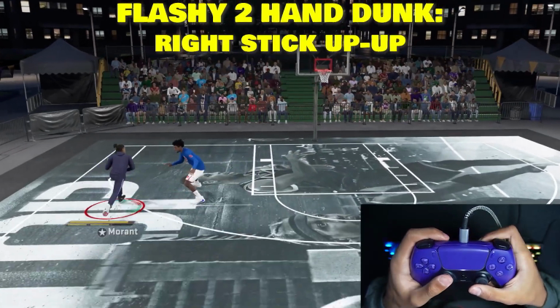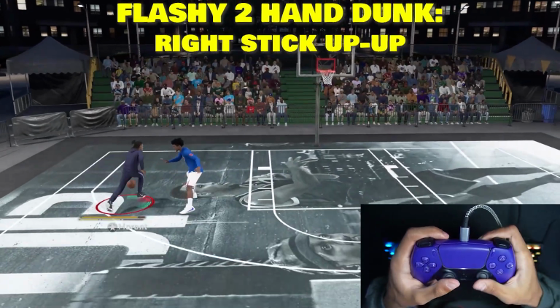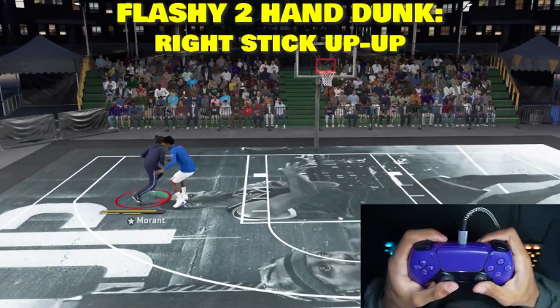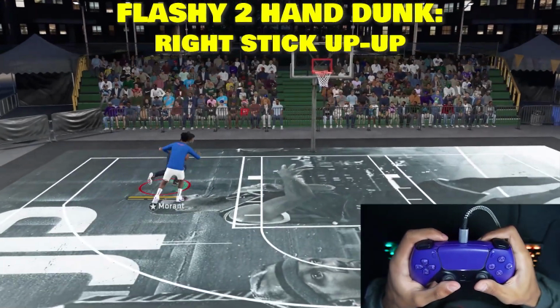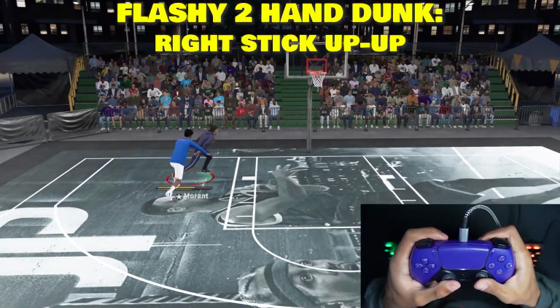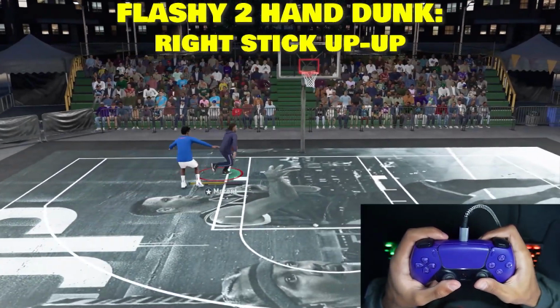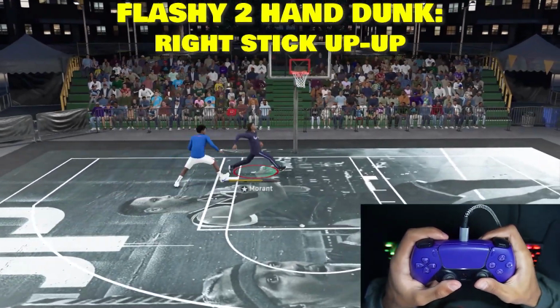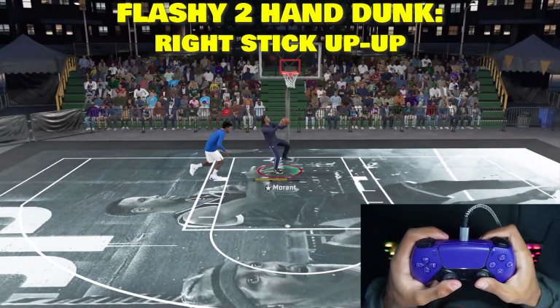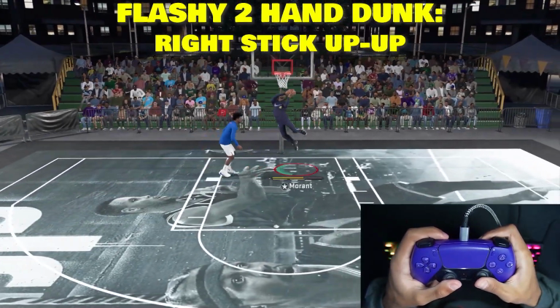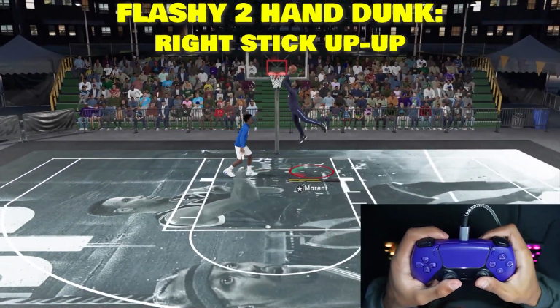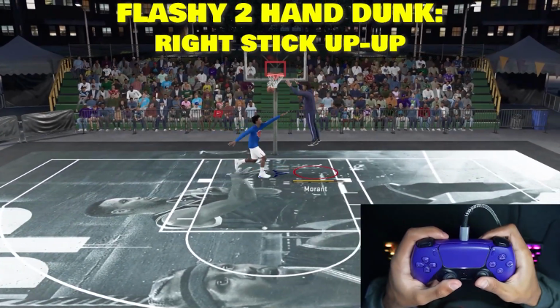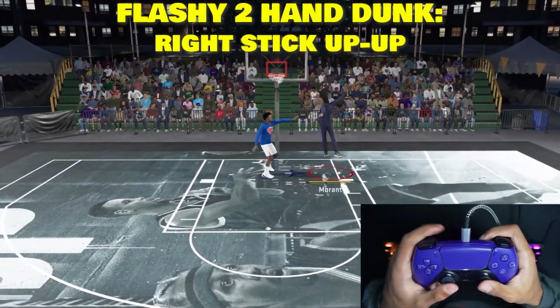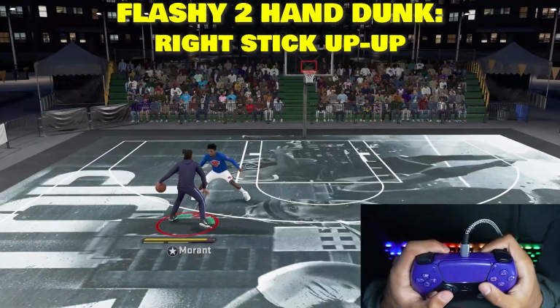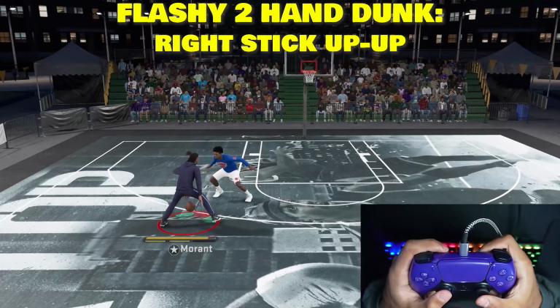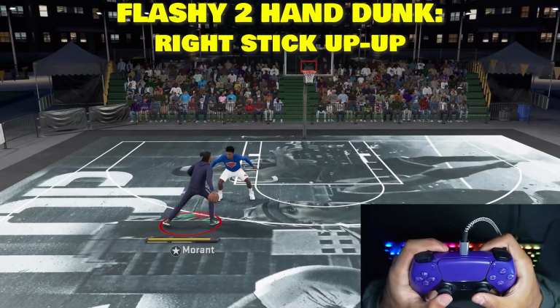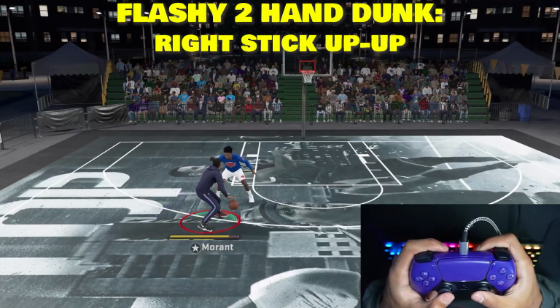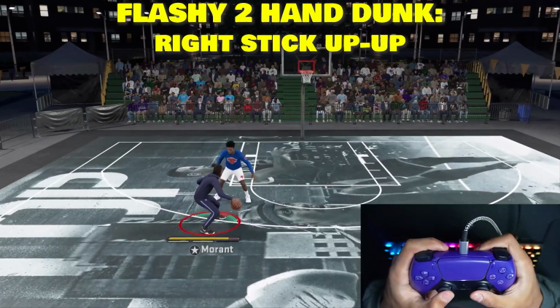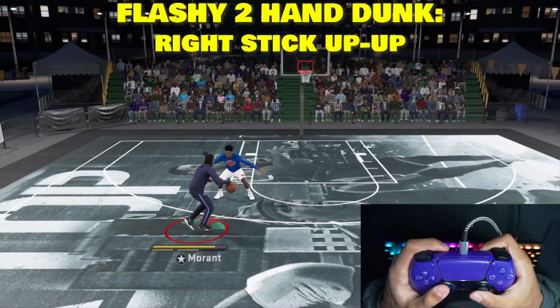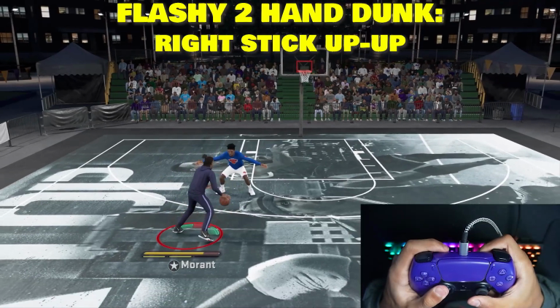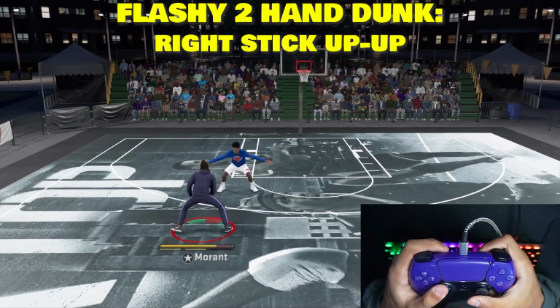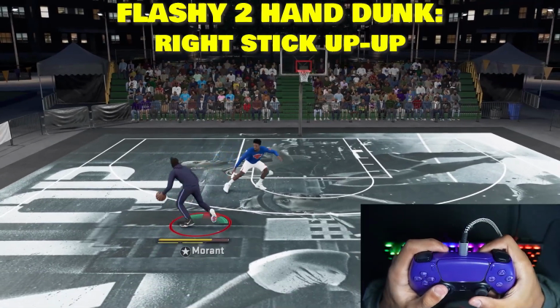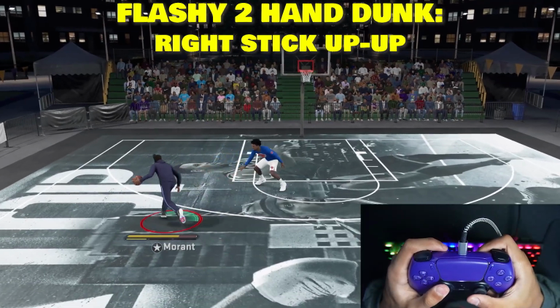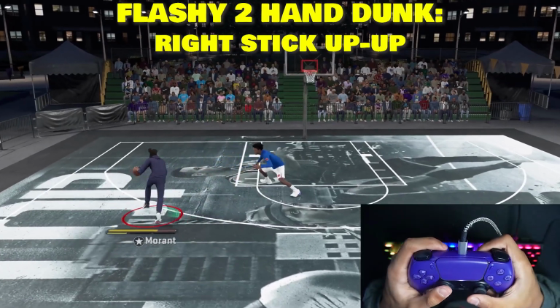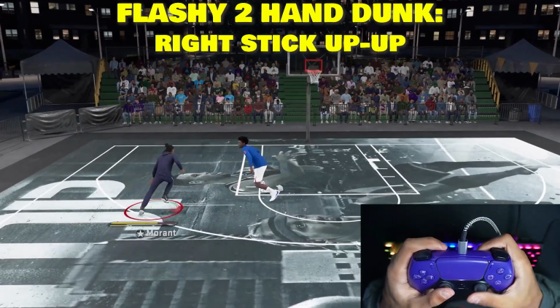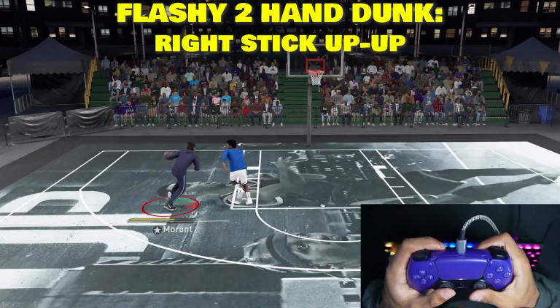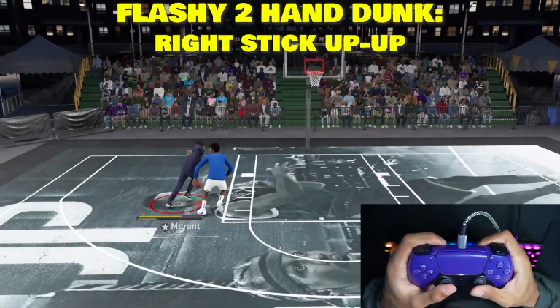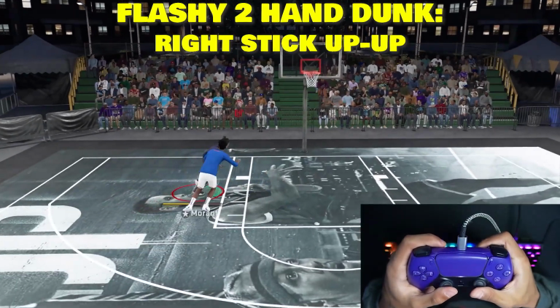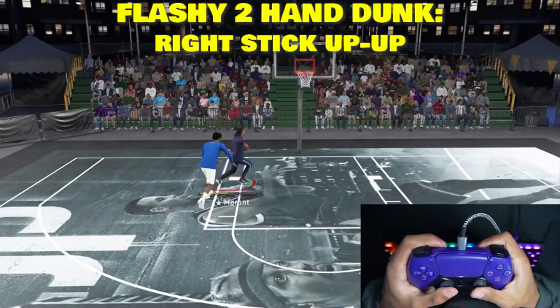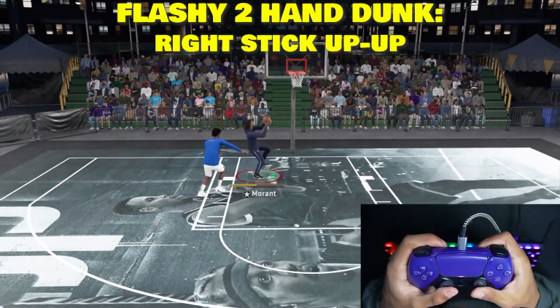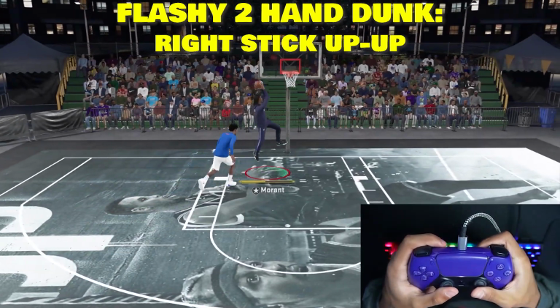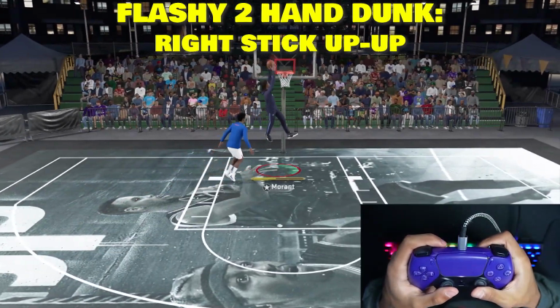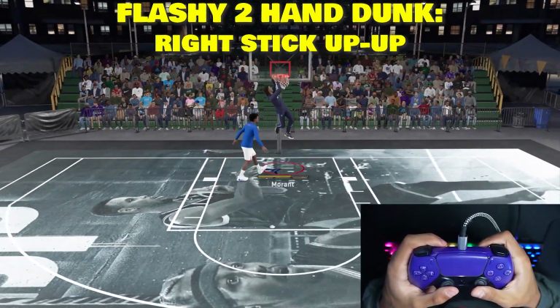You want to flick it up and hold it up the second time. If you want to do a flashy two-hand dunk, just flick it up and then hold it up again.